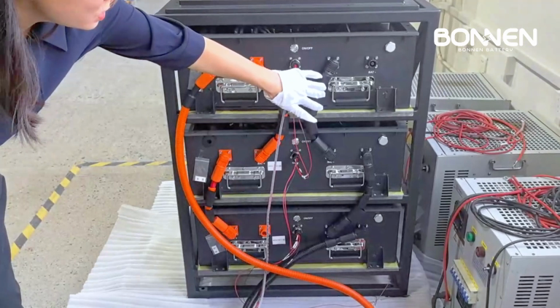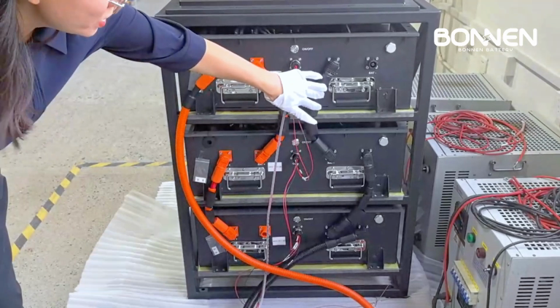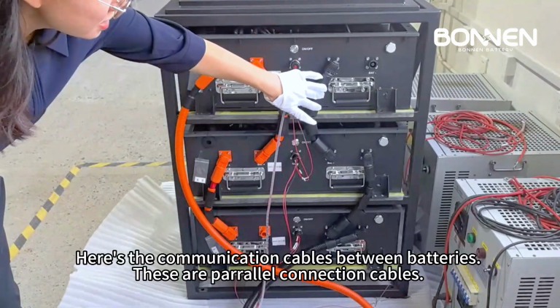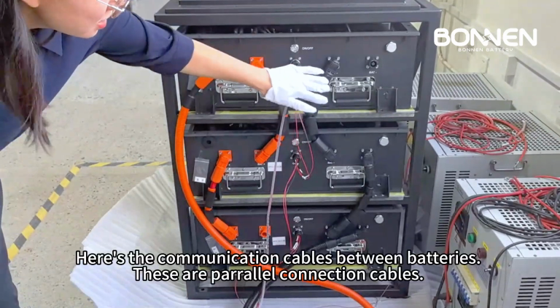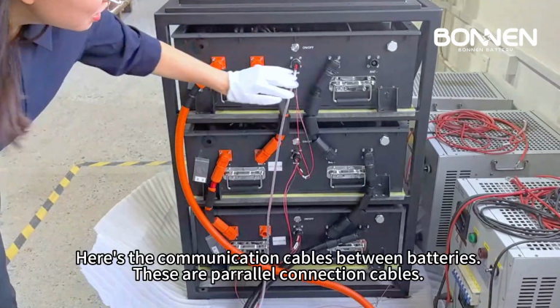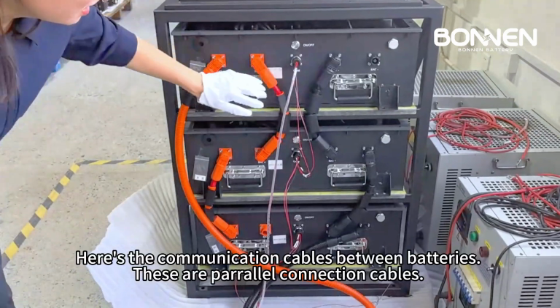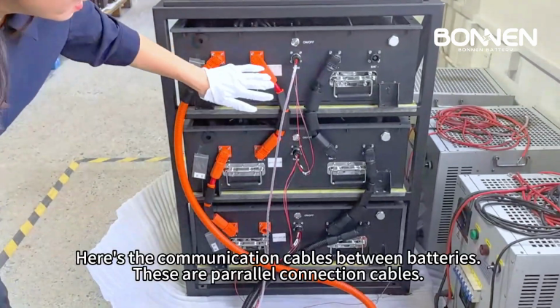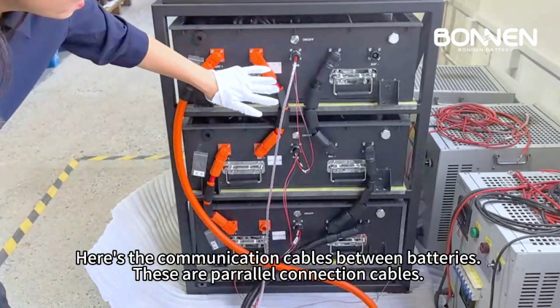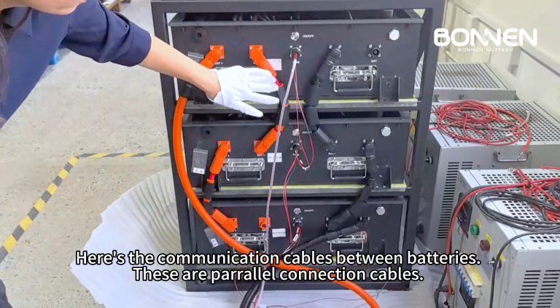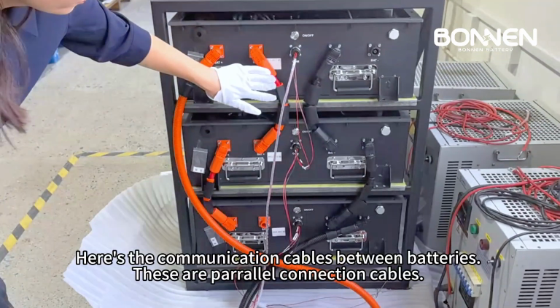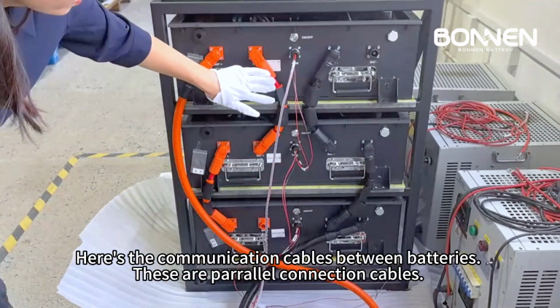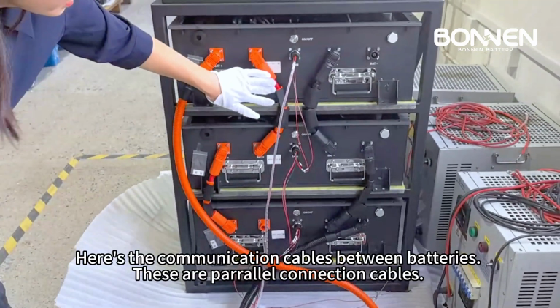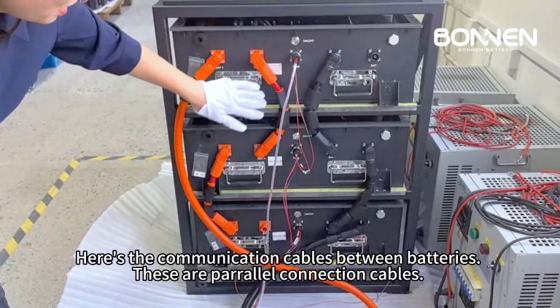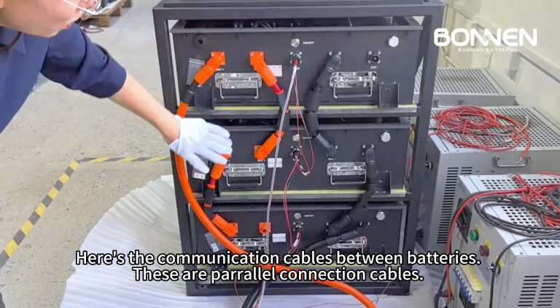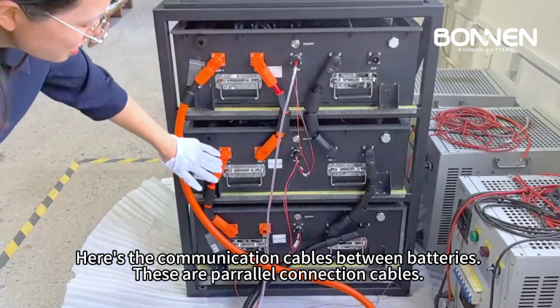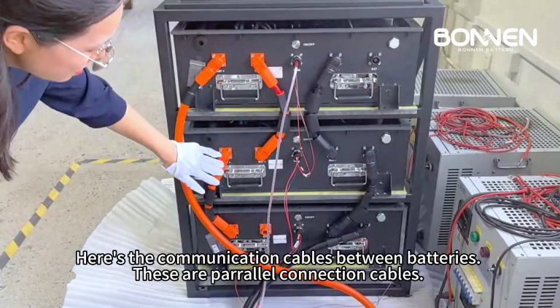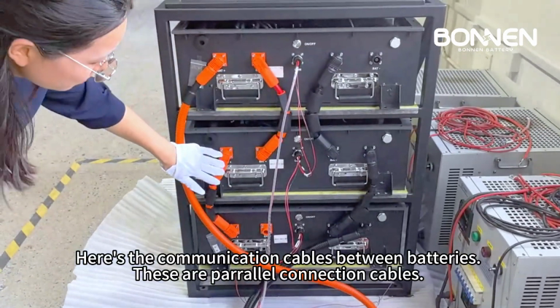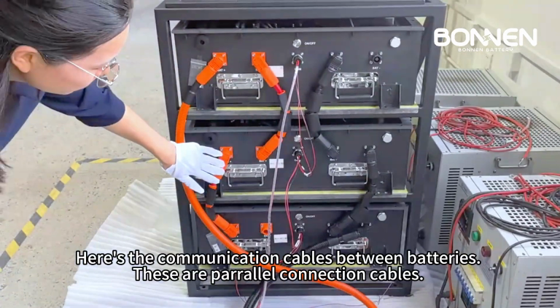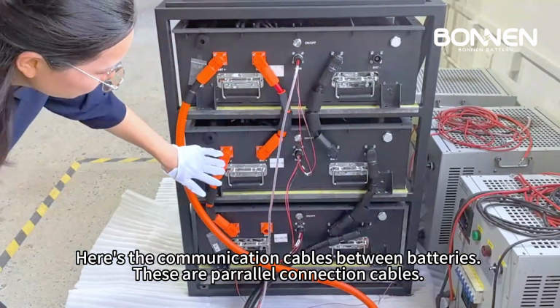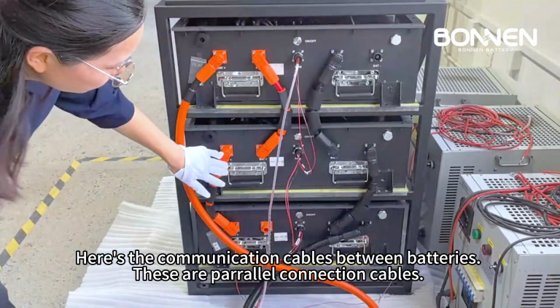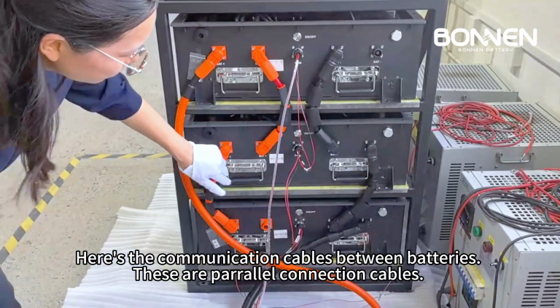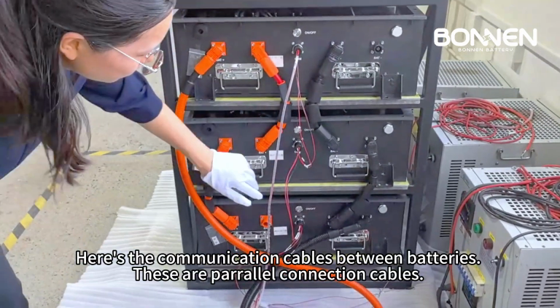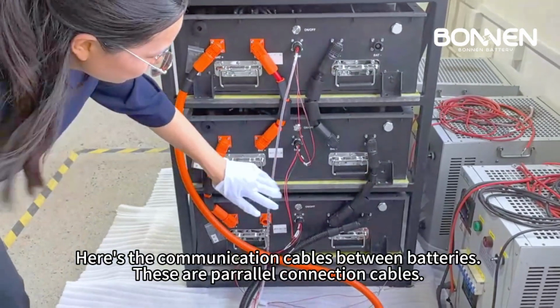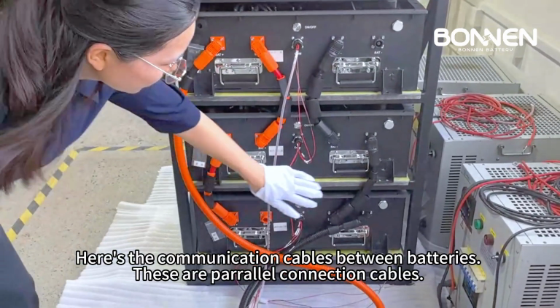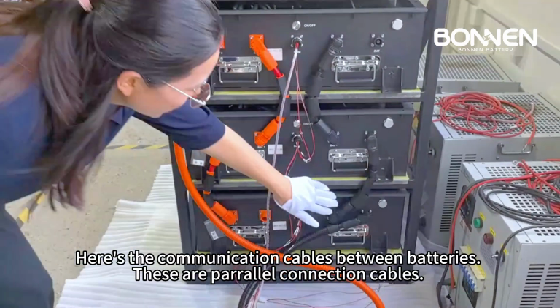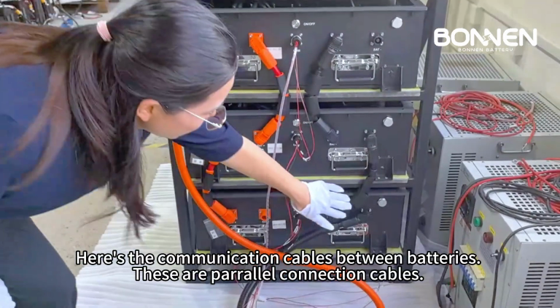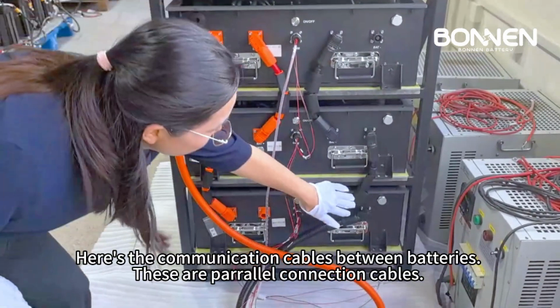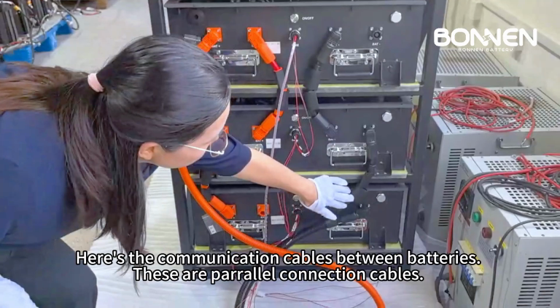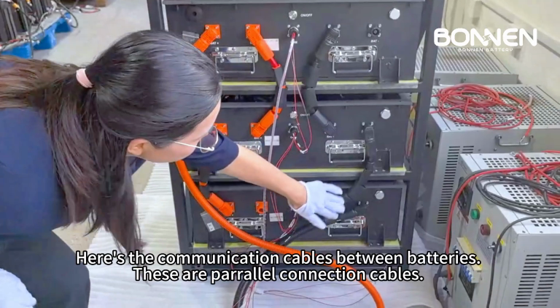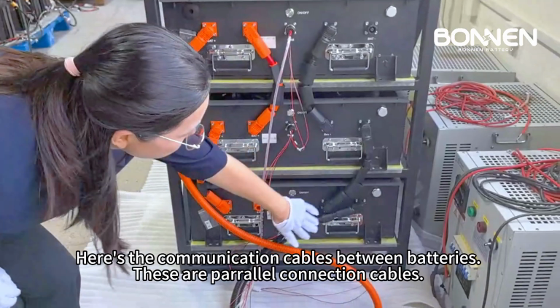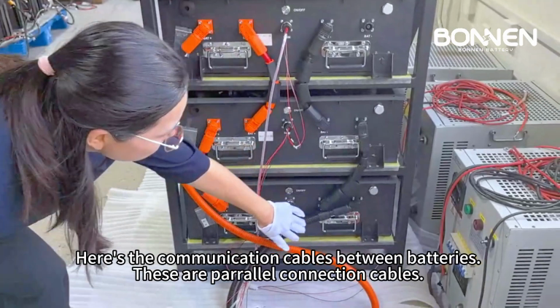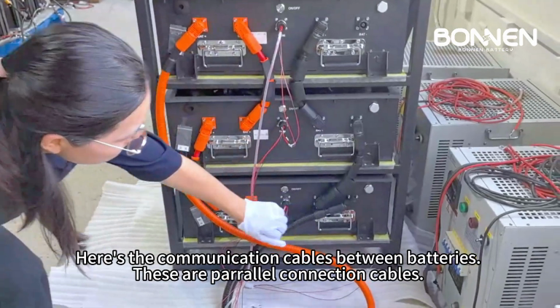Here are the communication cables between batteries. These are parallel connection cables.